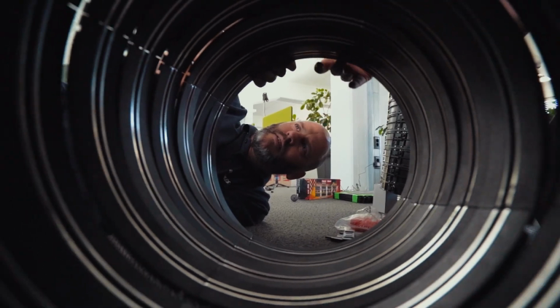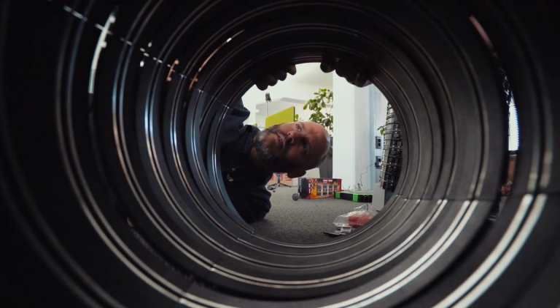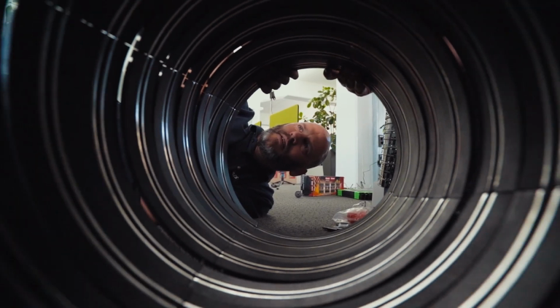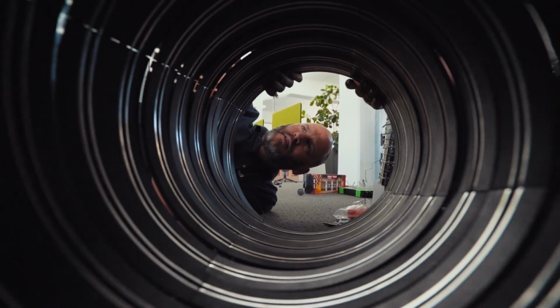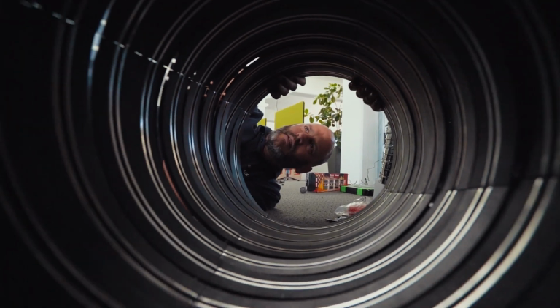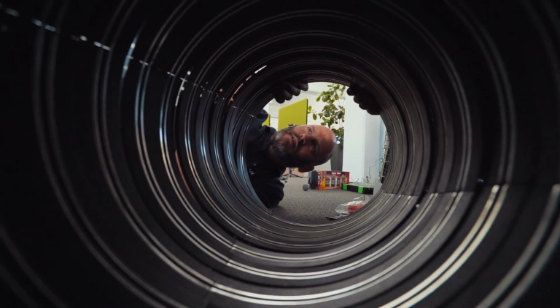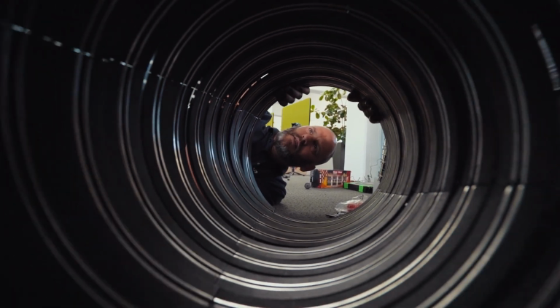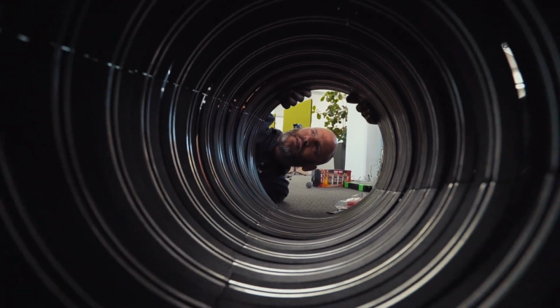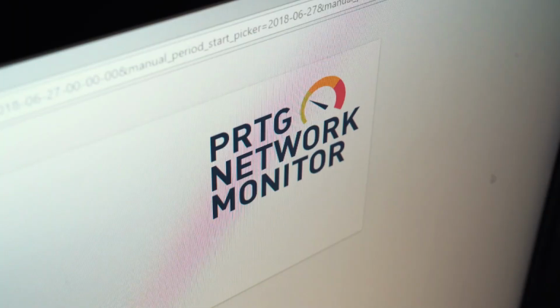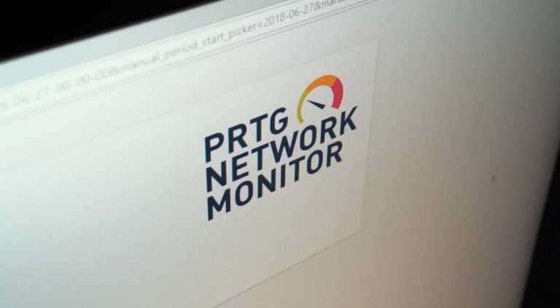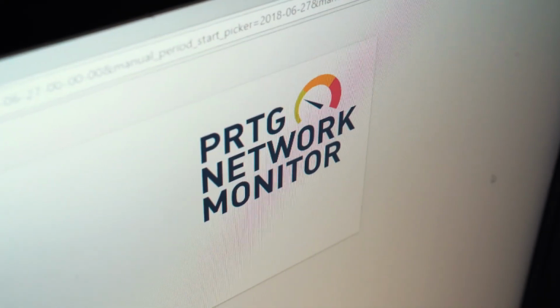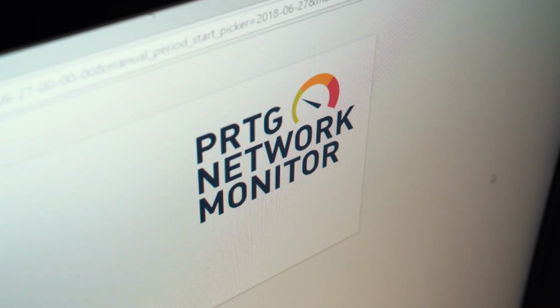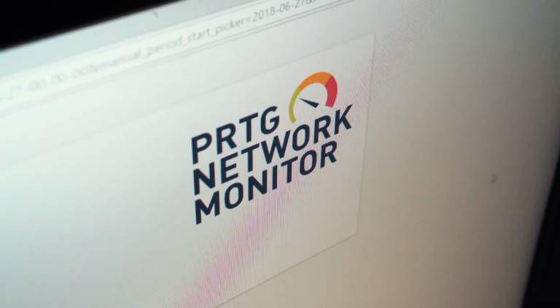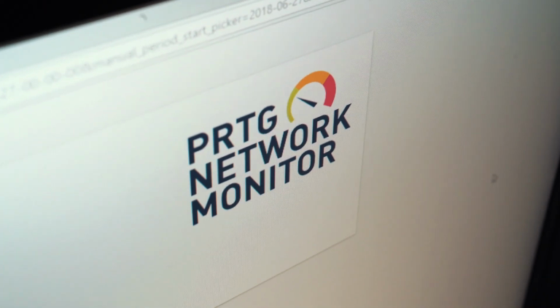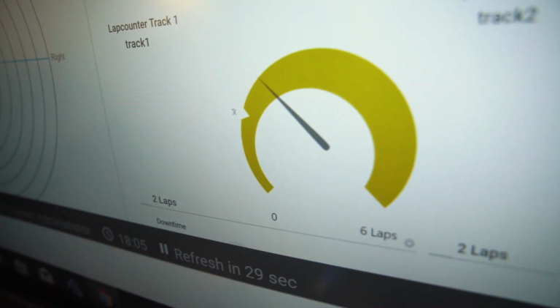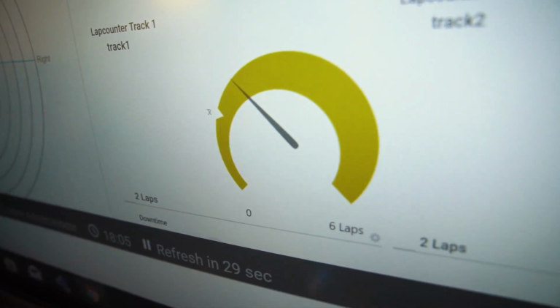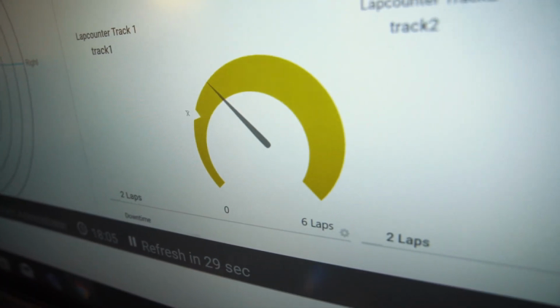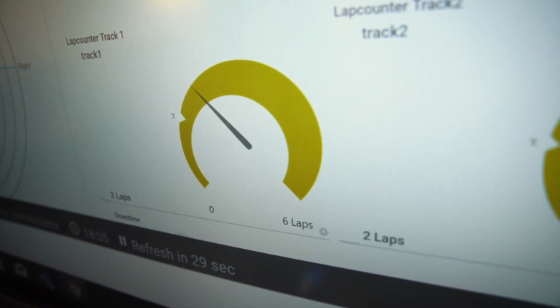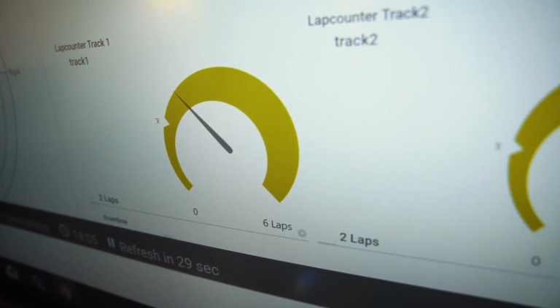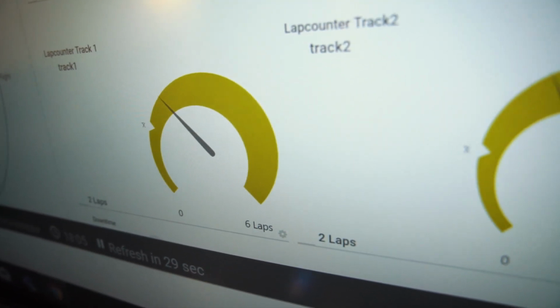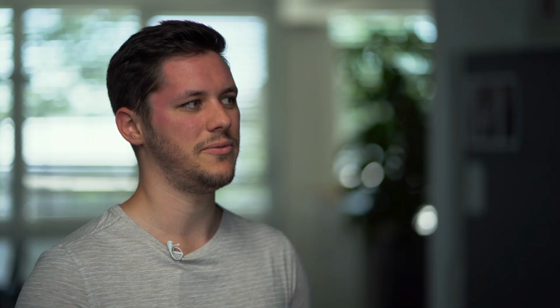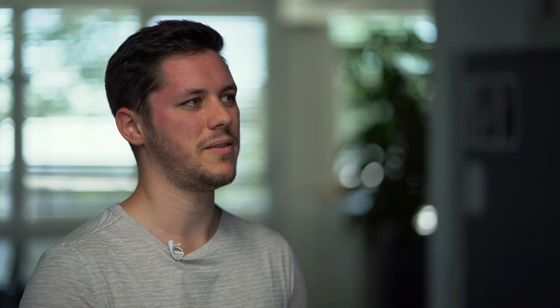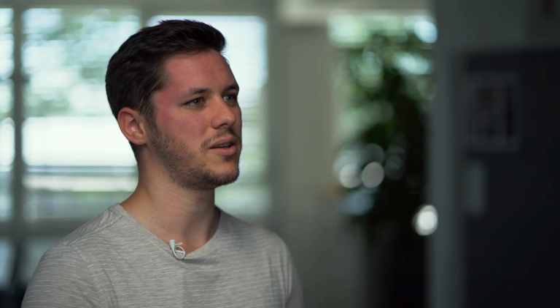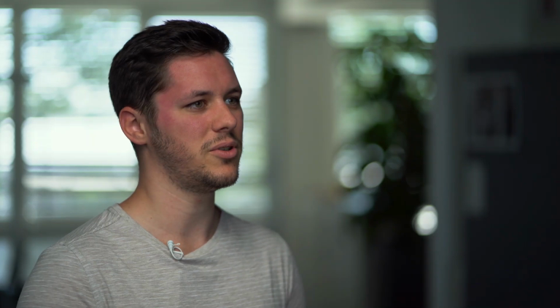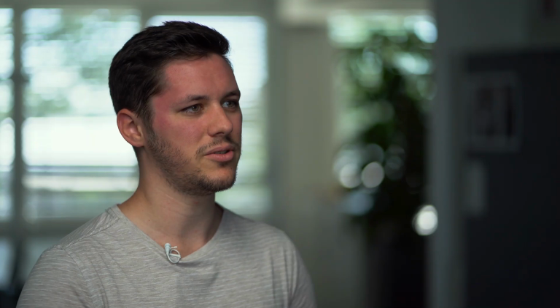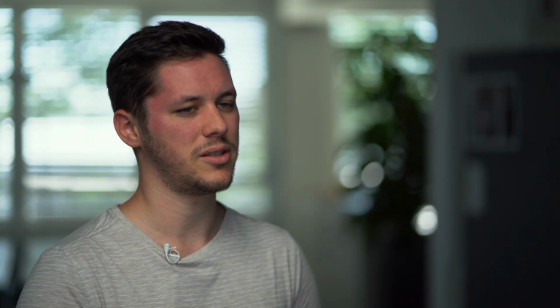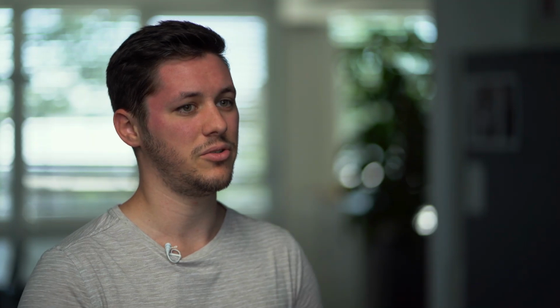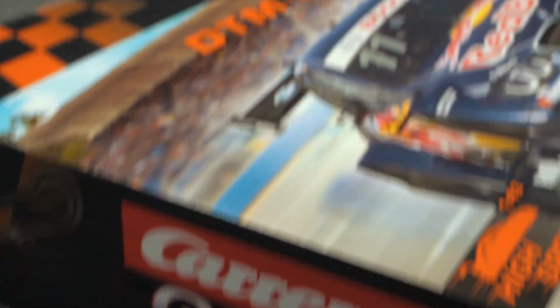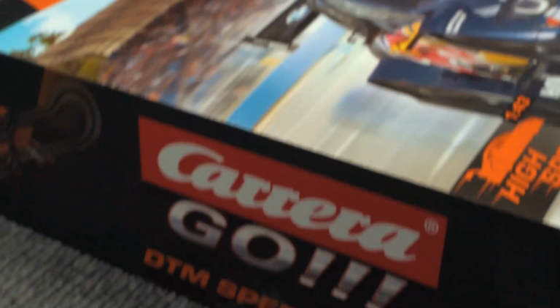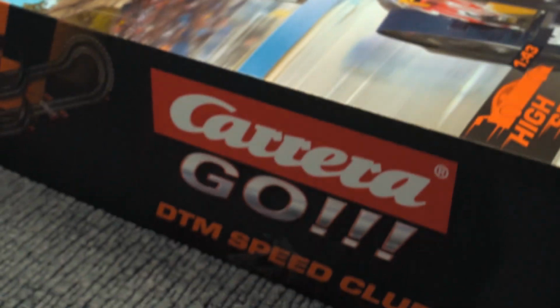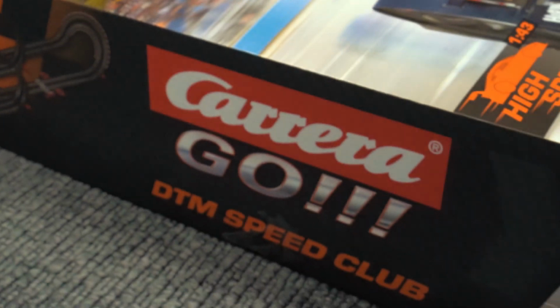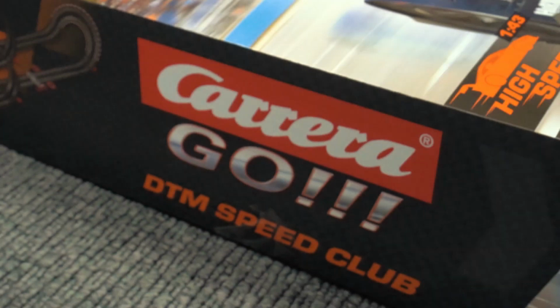Our job is monitoring, and we always try to think about new things to monitor. Obviously, a fun thing to monitor is a Carrera slot car track.